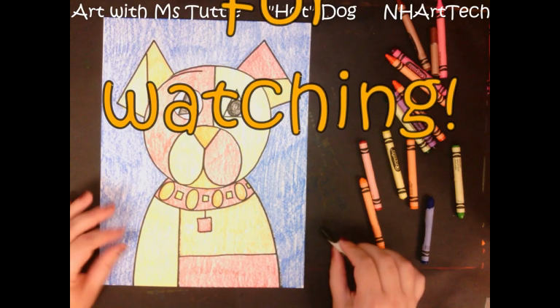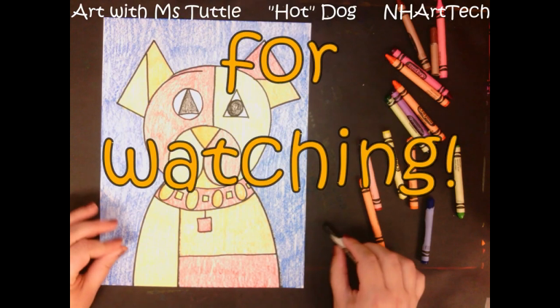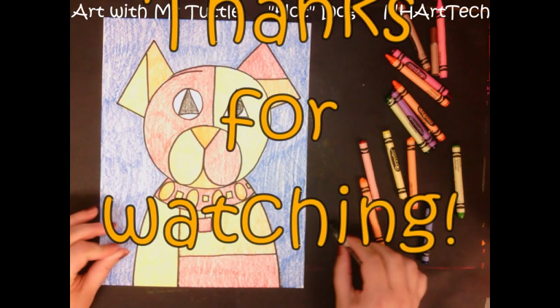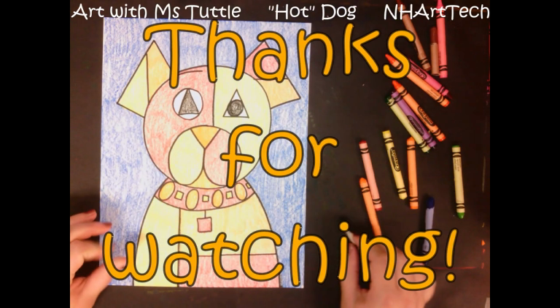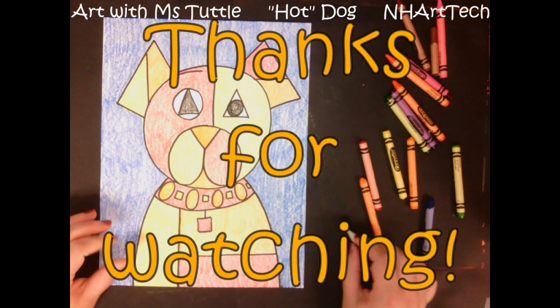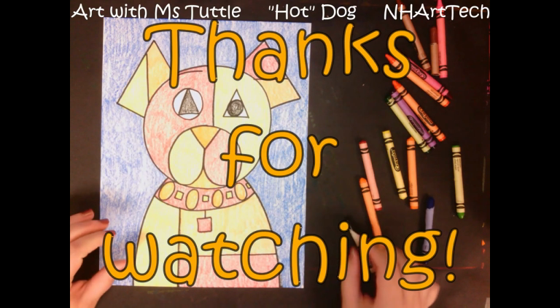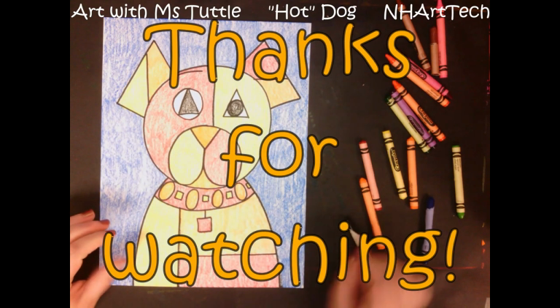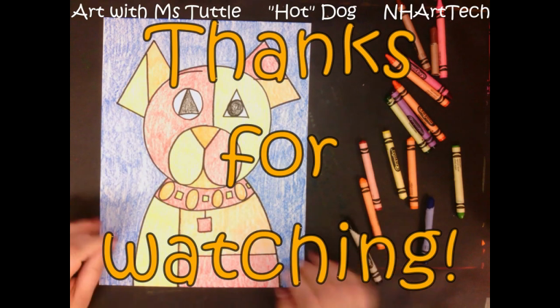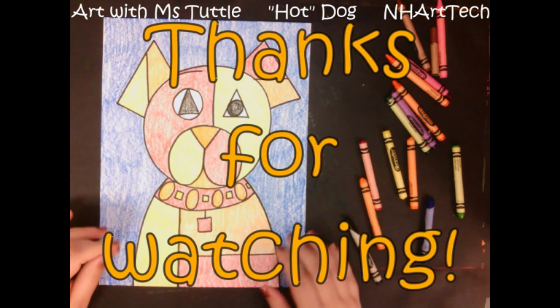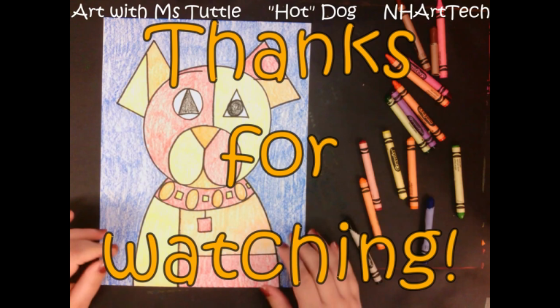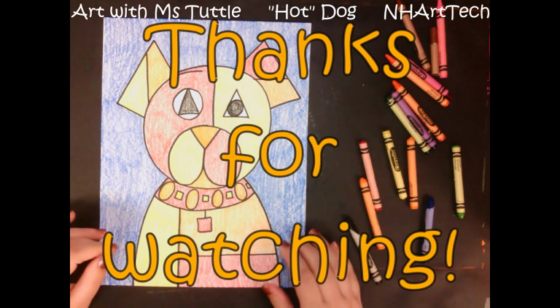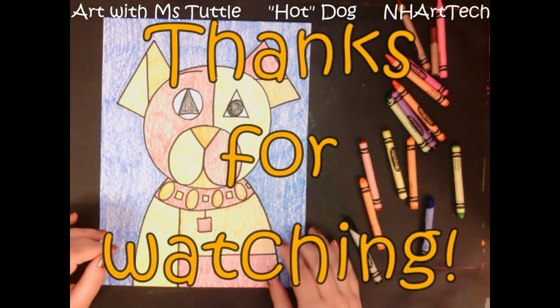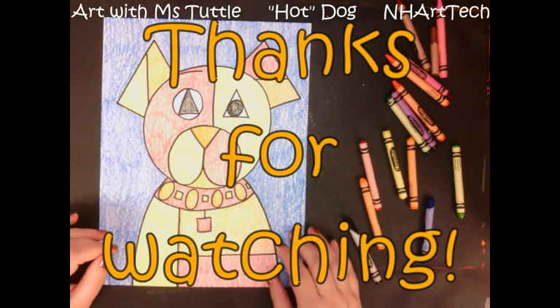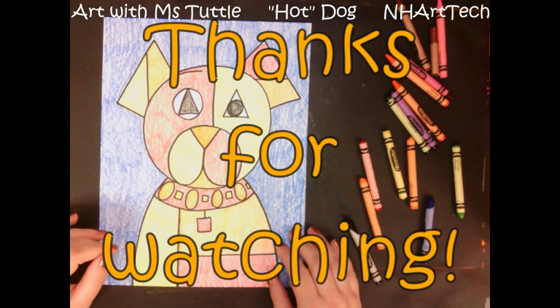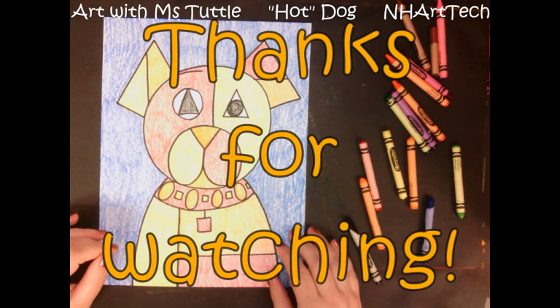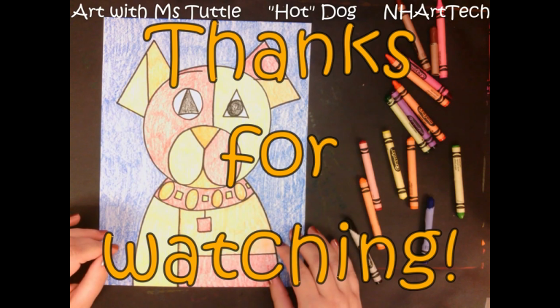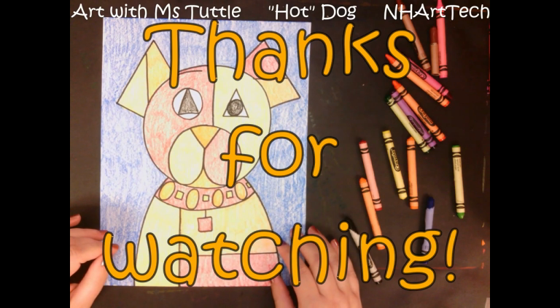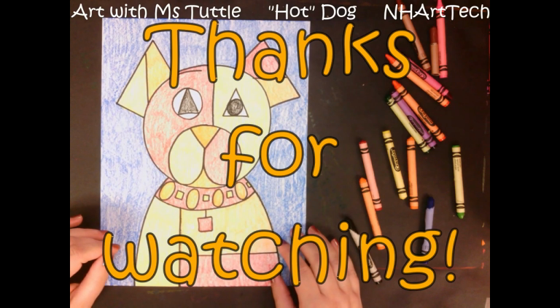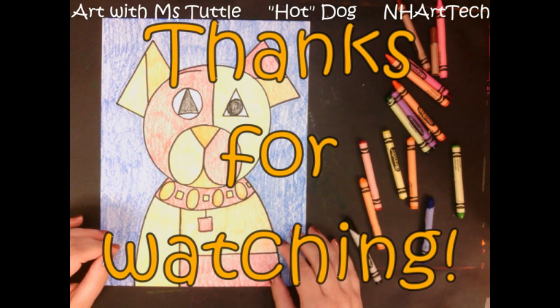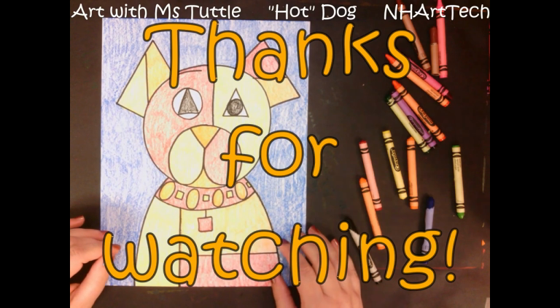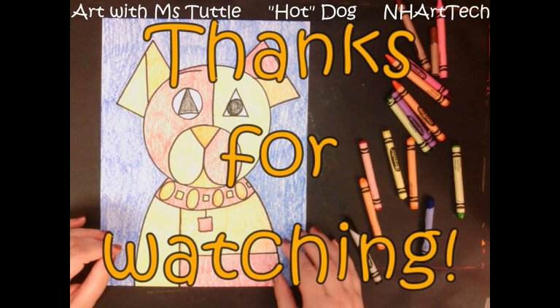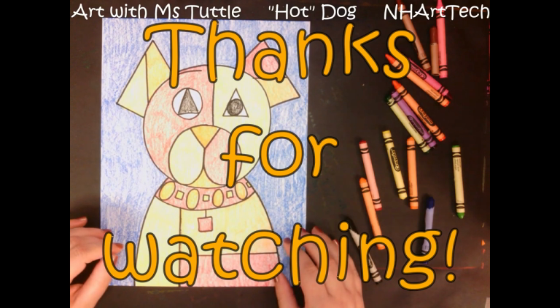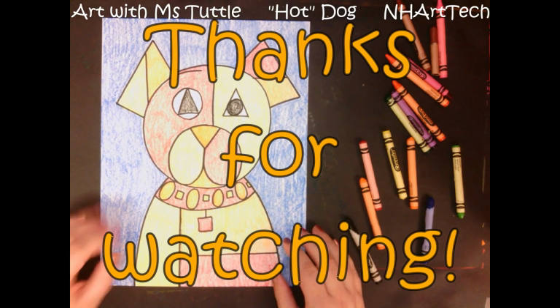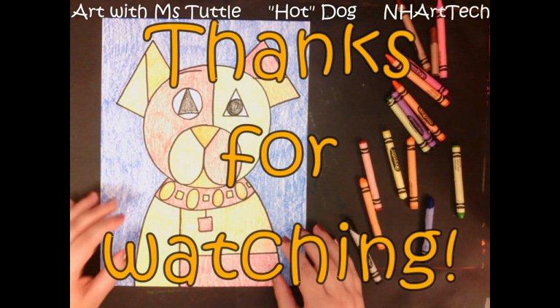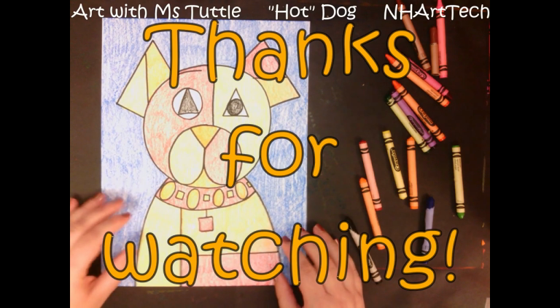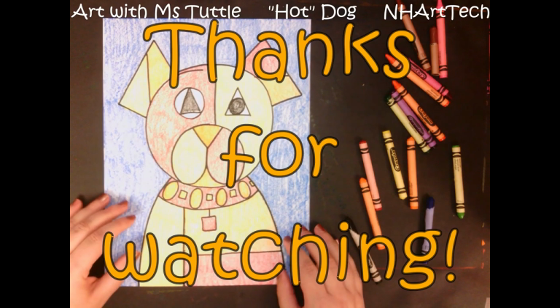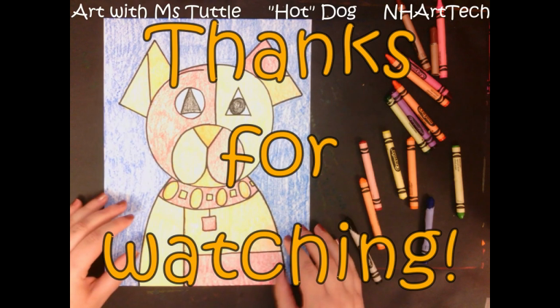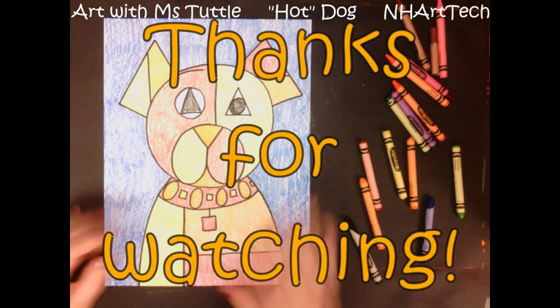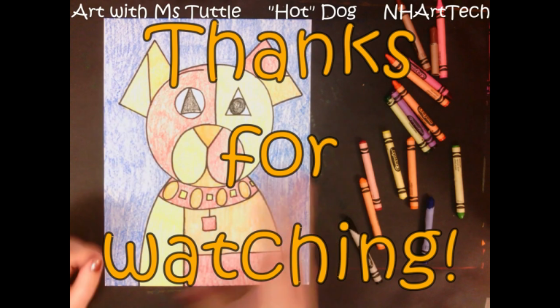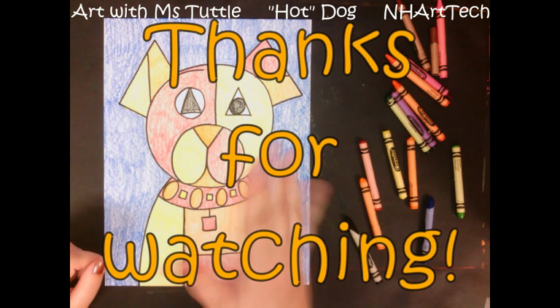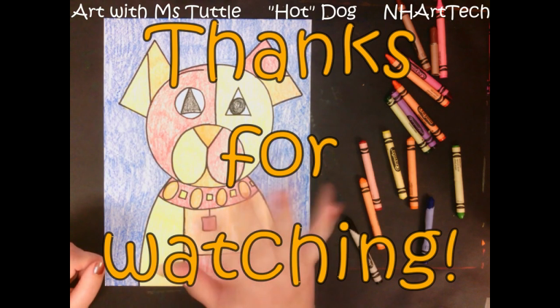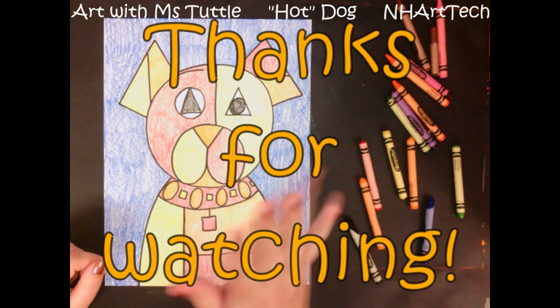I hope you enjoyed following along, and I will see you next time. Bye everybody!